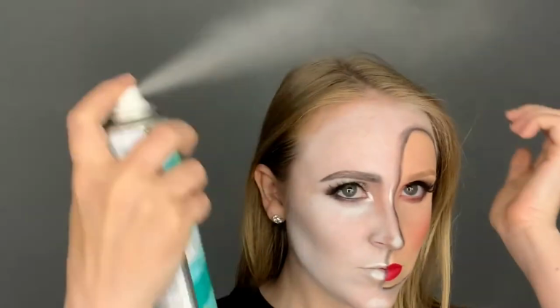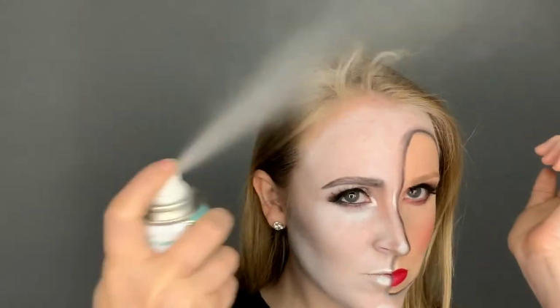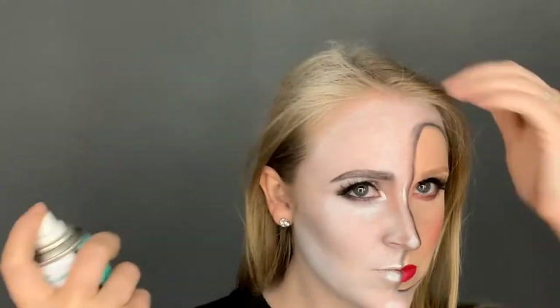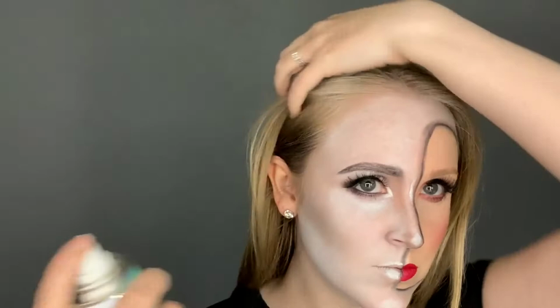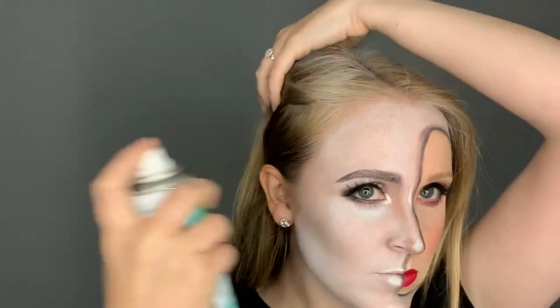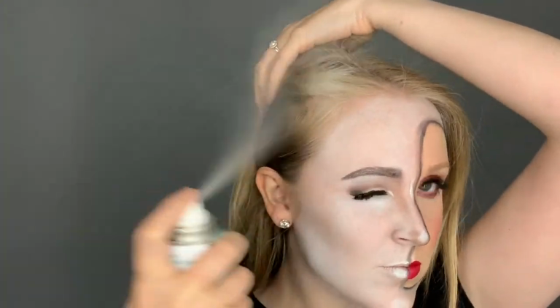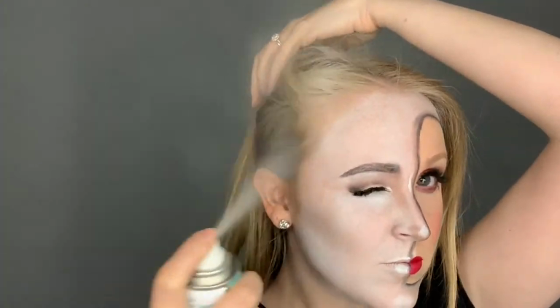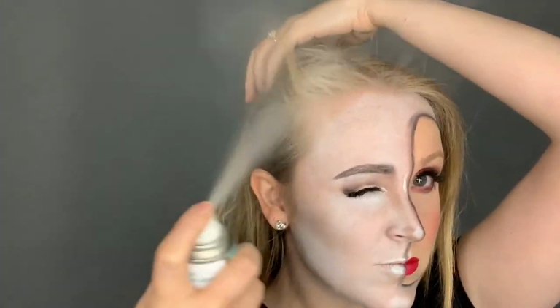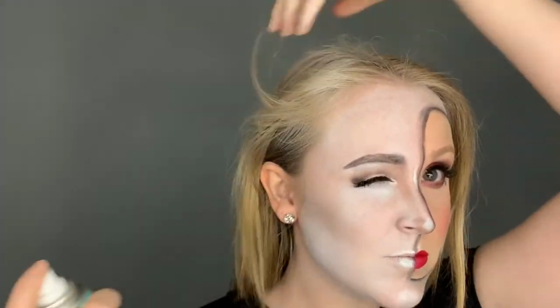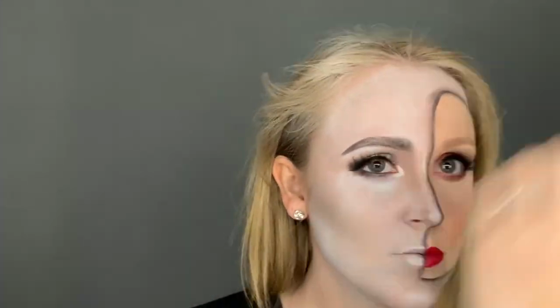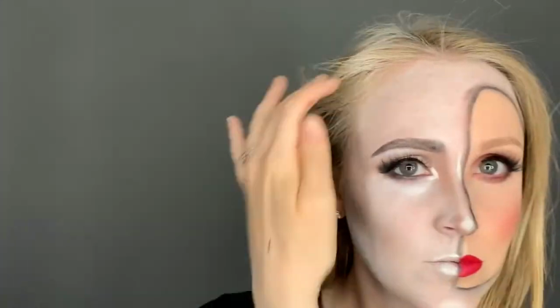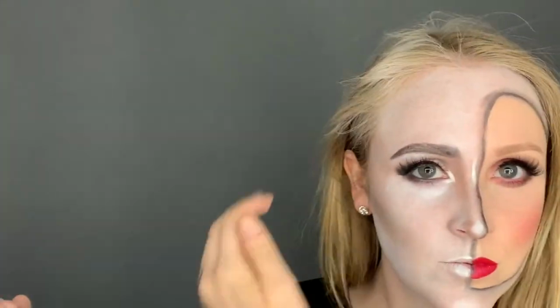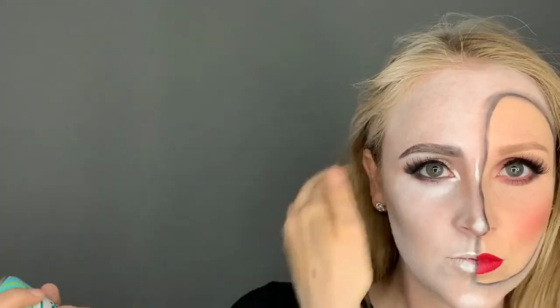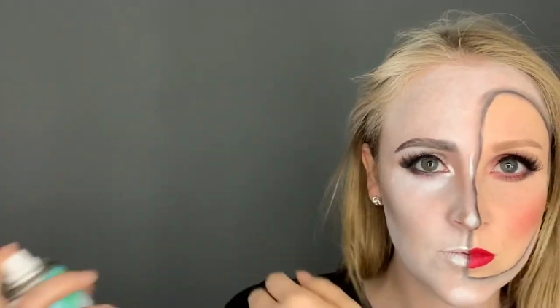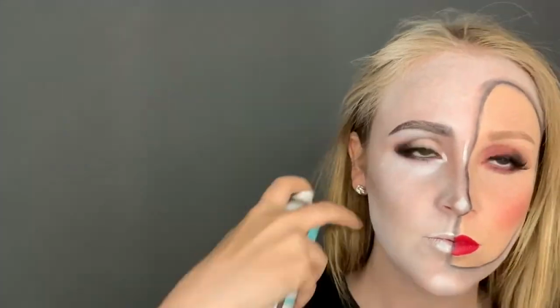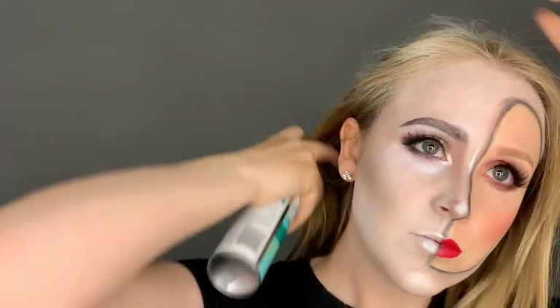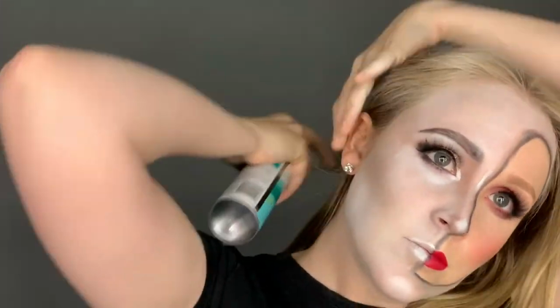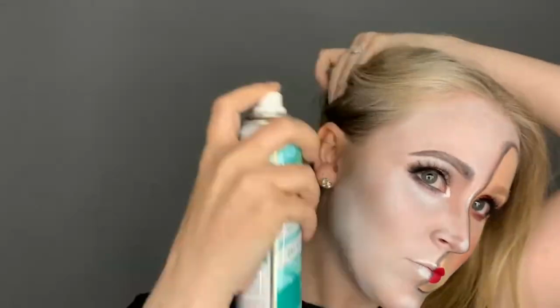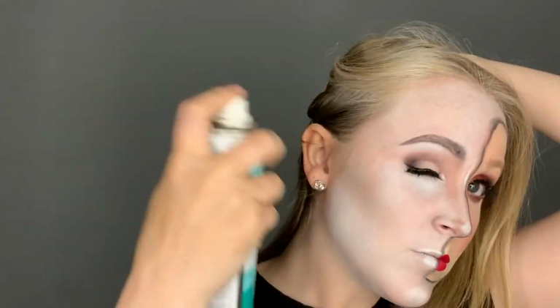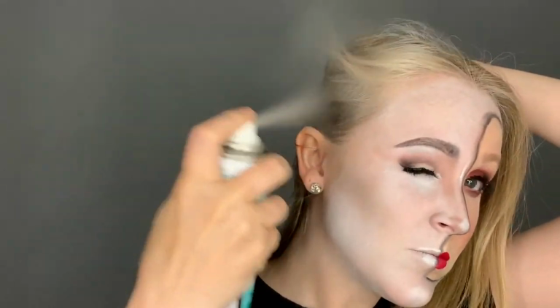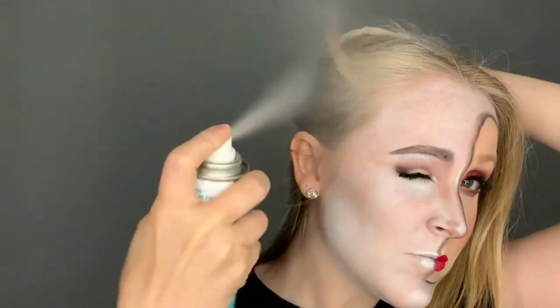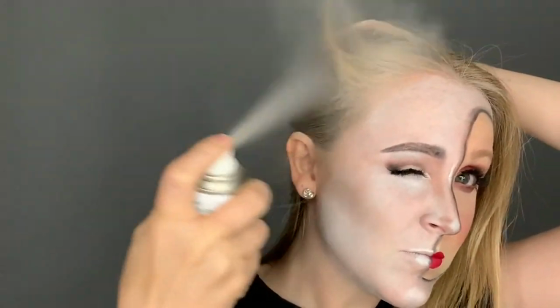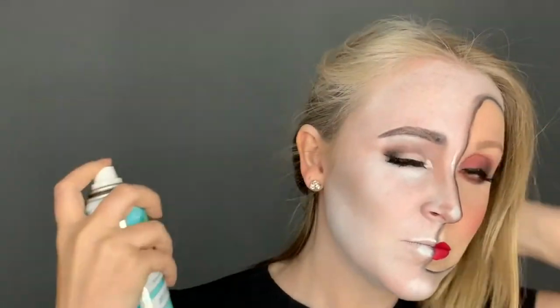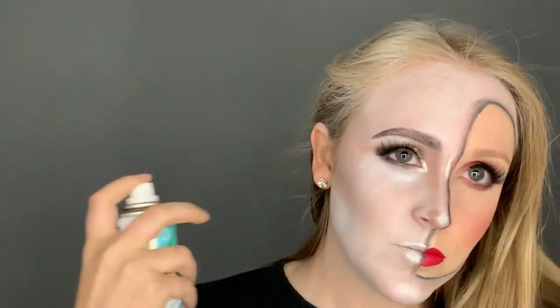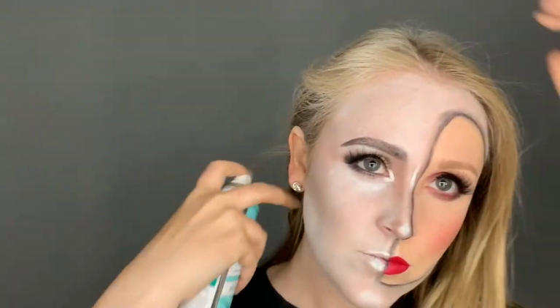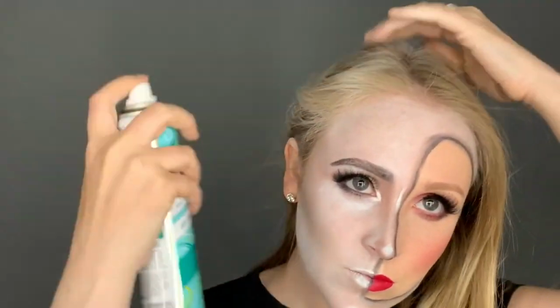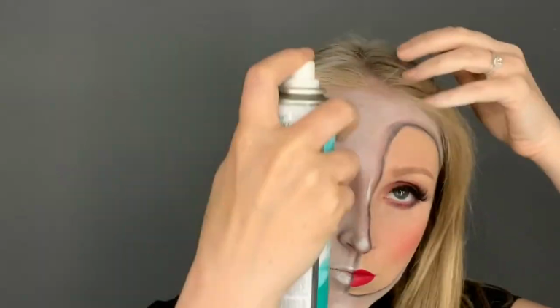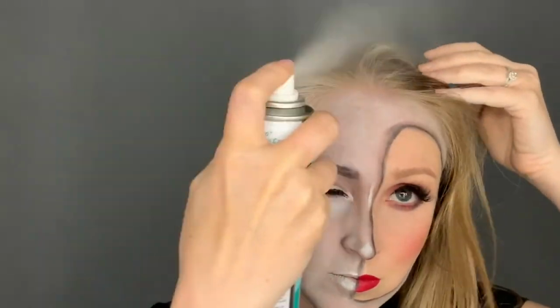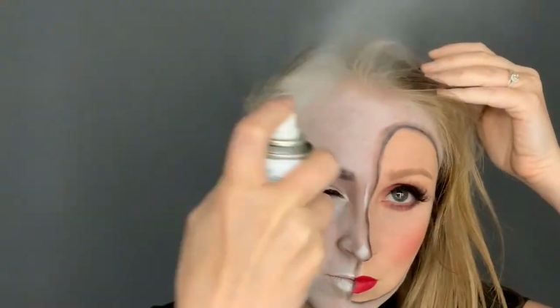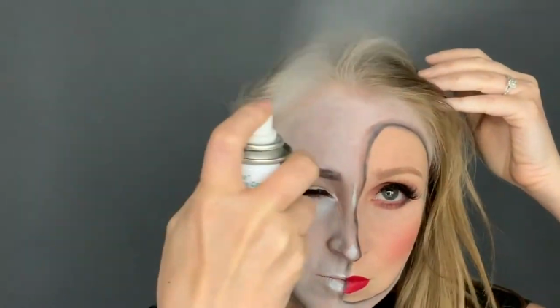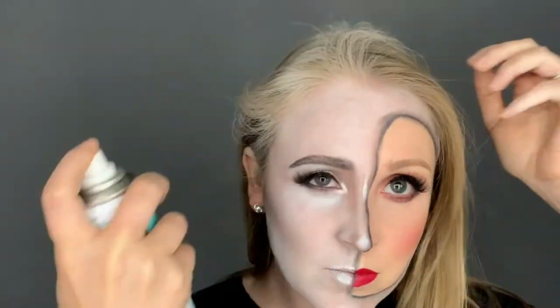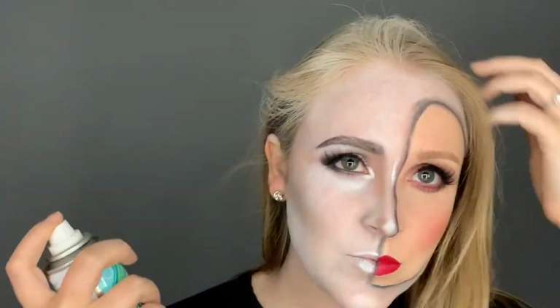To finish off the look, I did spray a lot, a lot, a lot of dry shampoo on one side of my head.